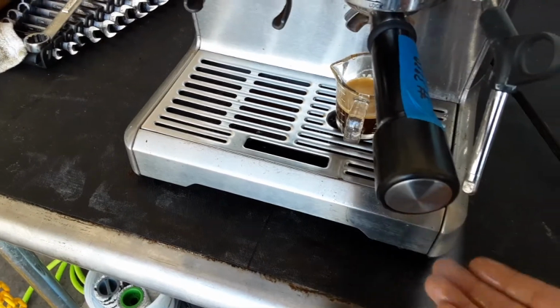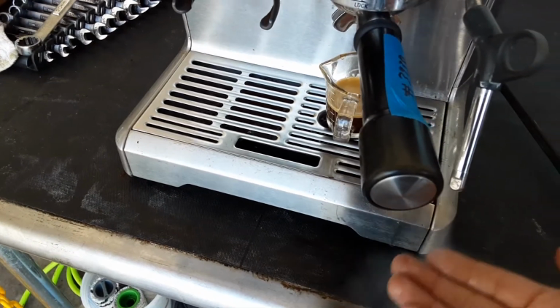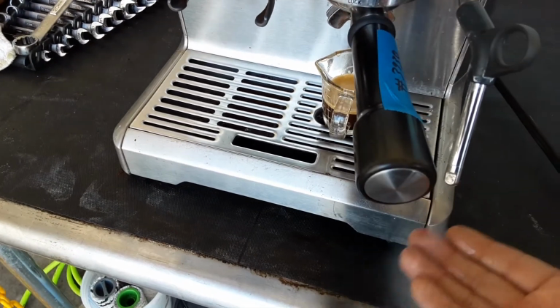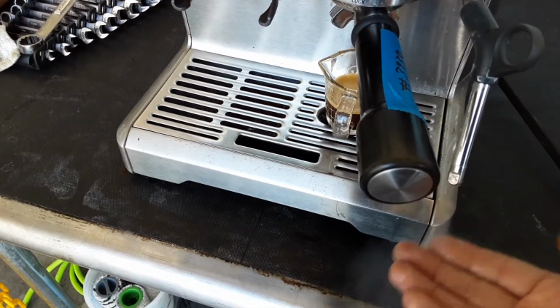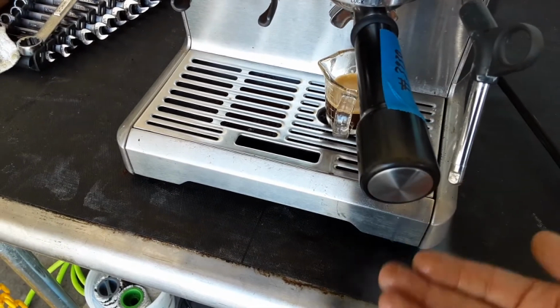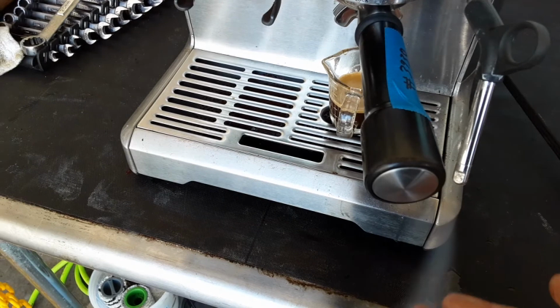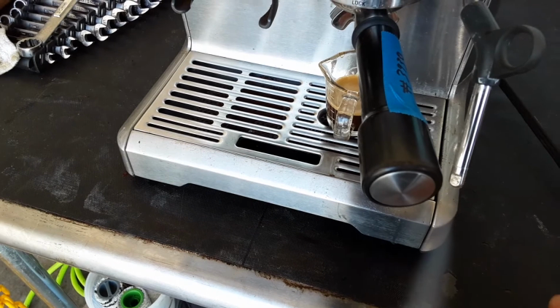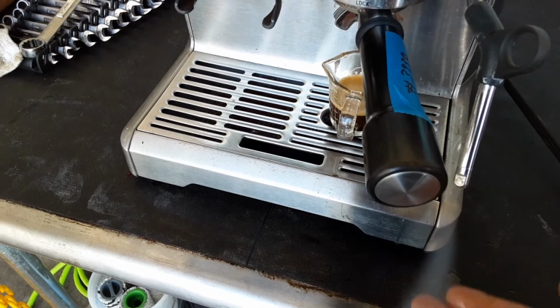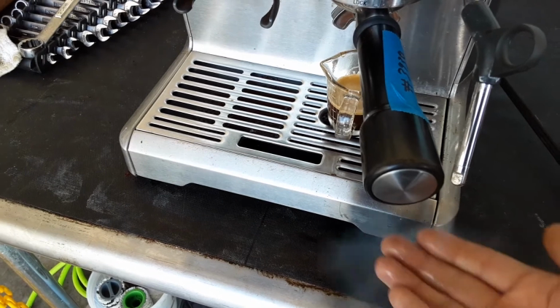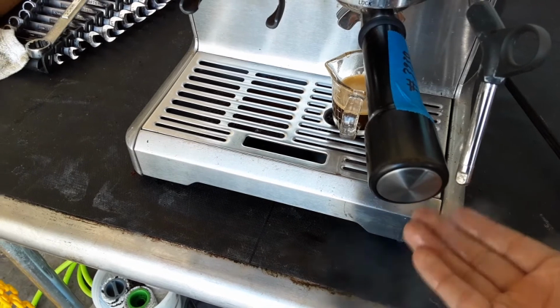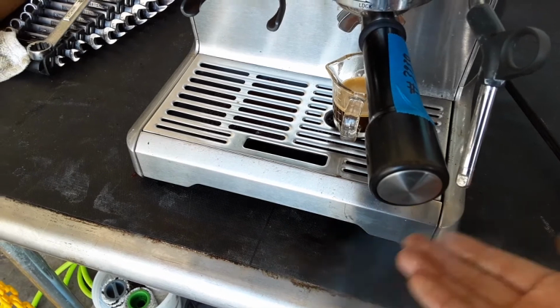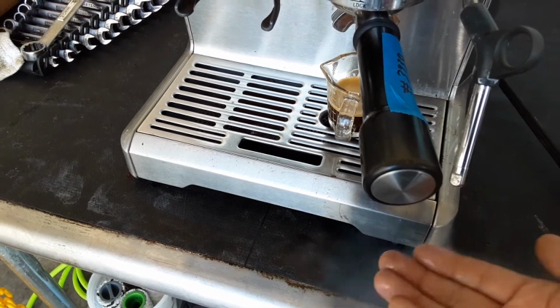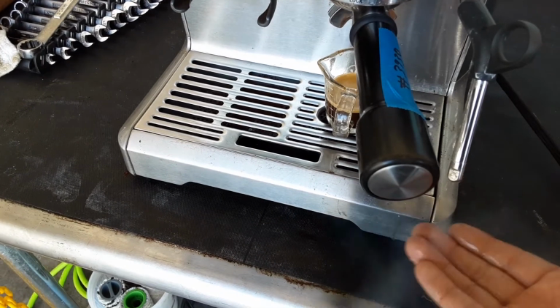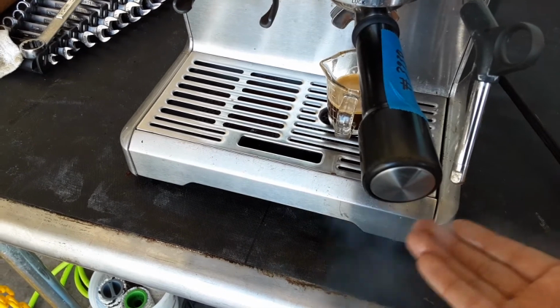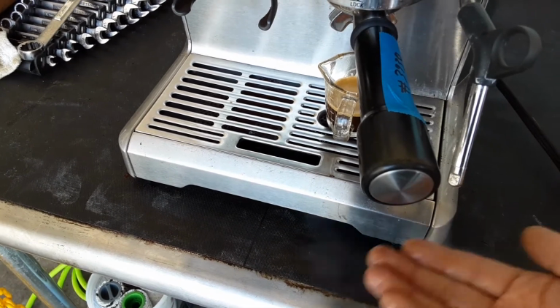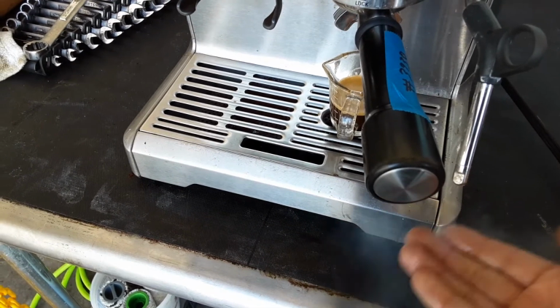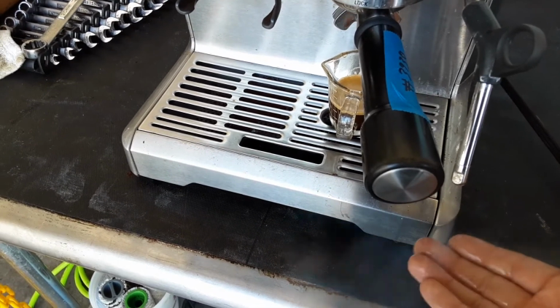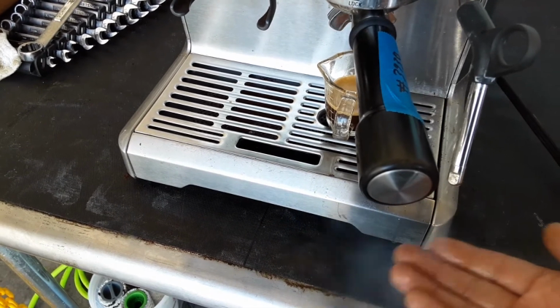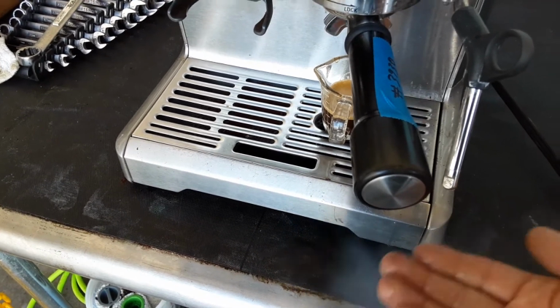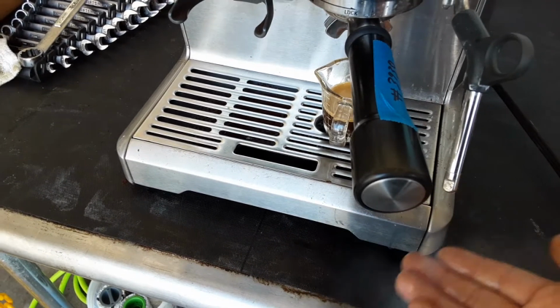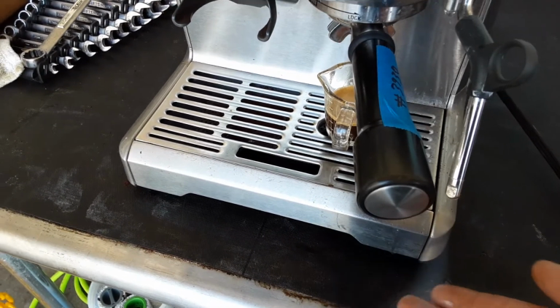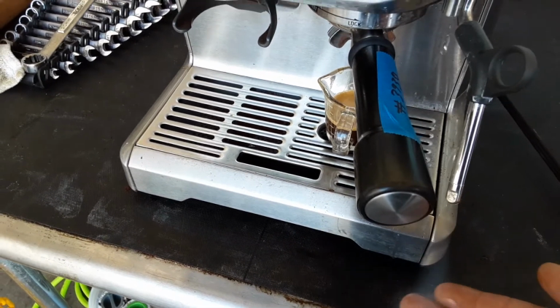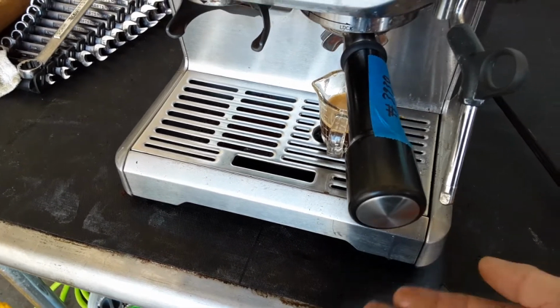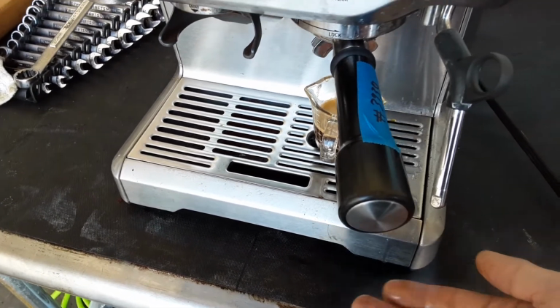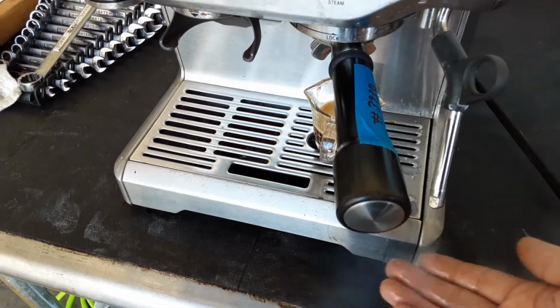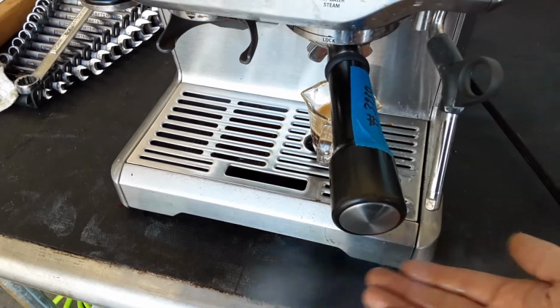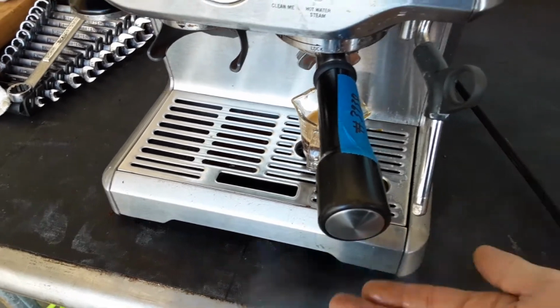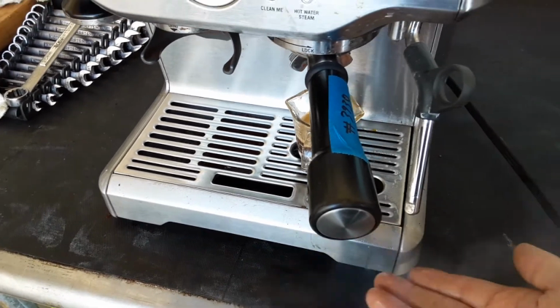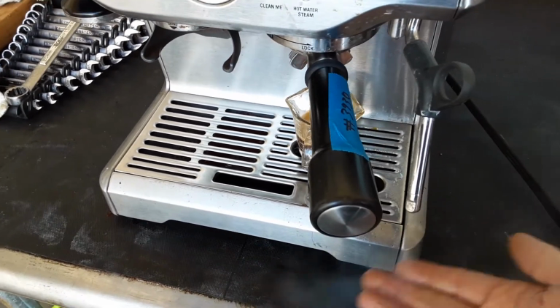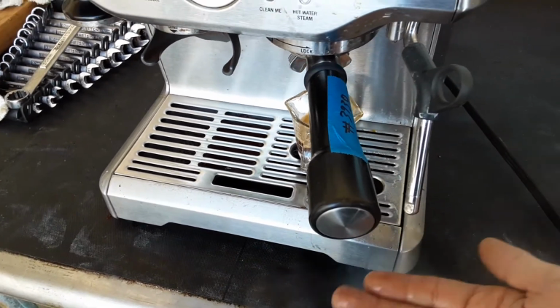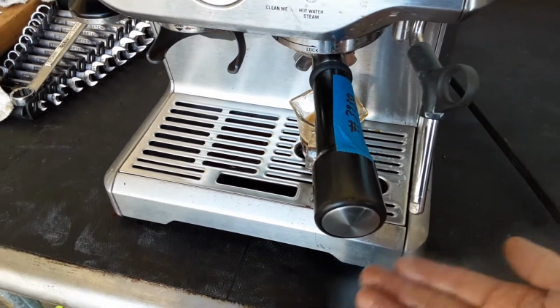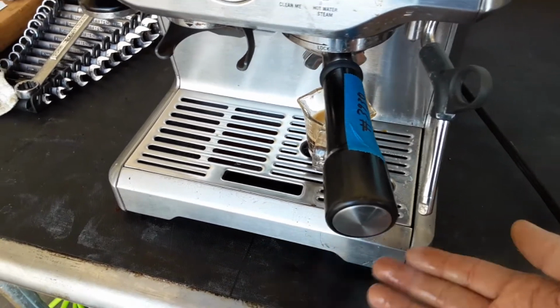There we go — just took a little bit to come up to temperature, but now we're getting a nice strong steam.